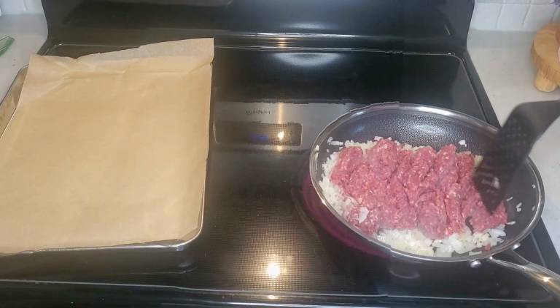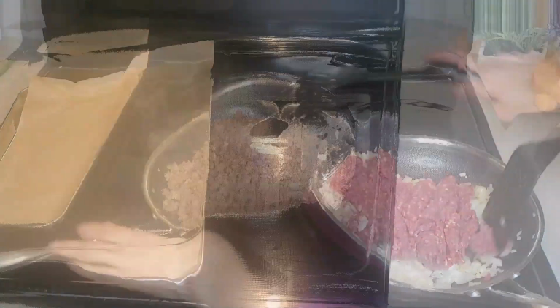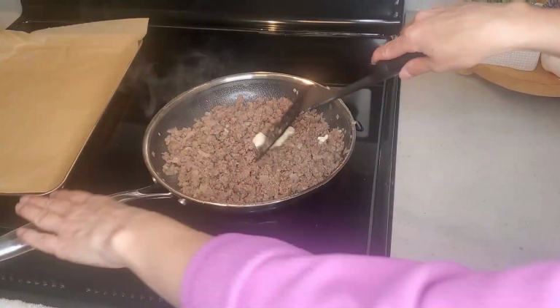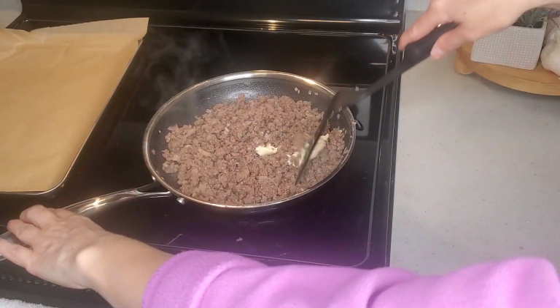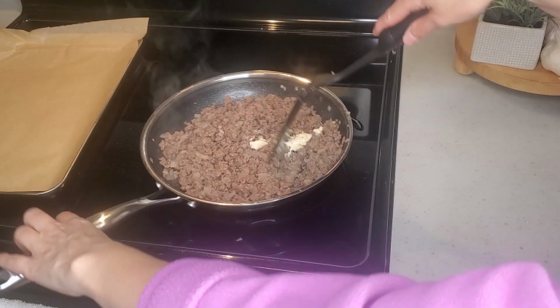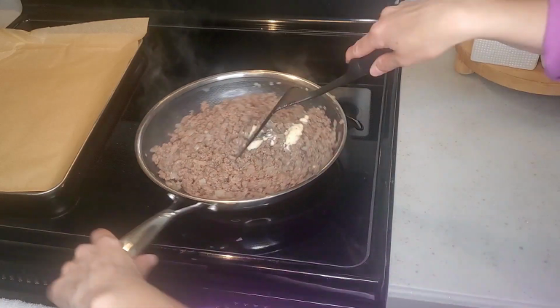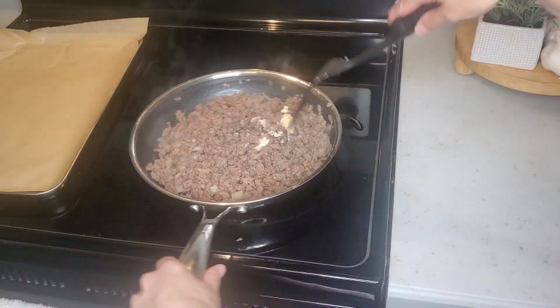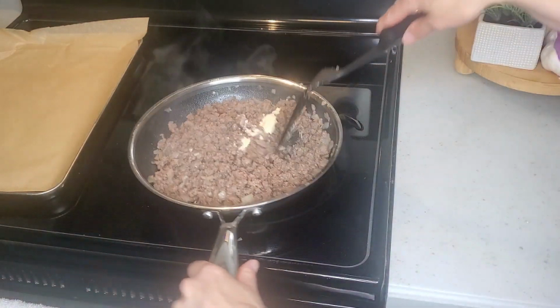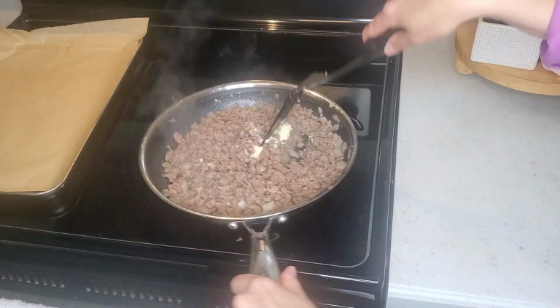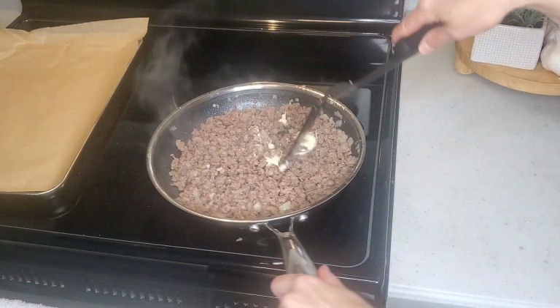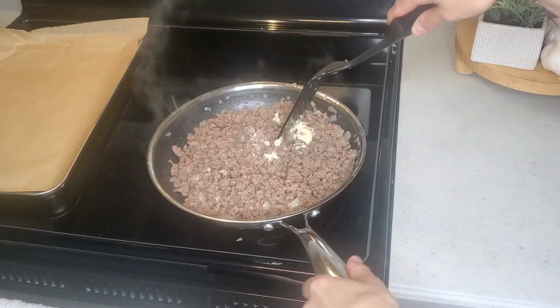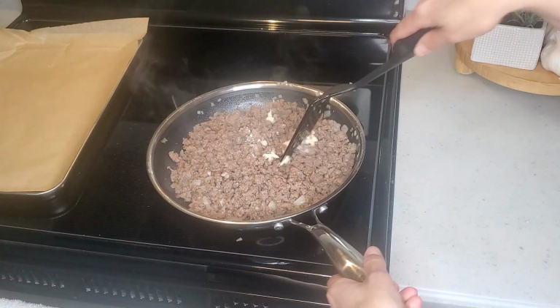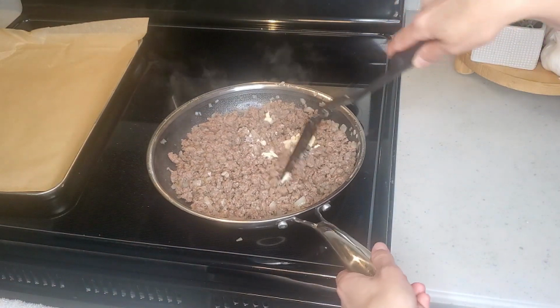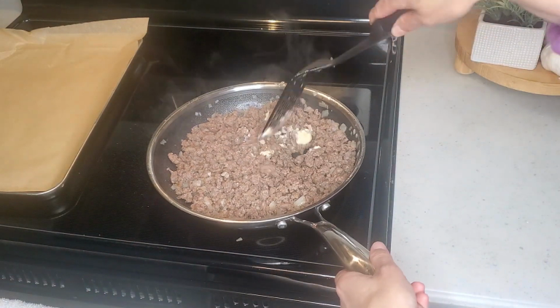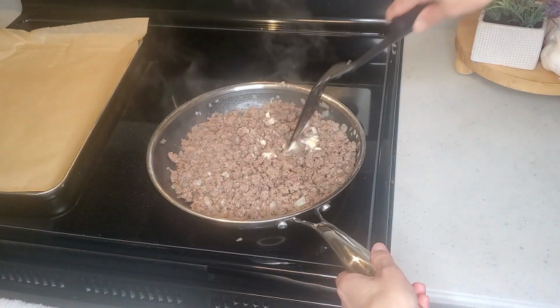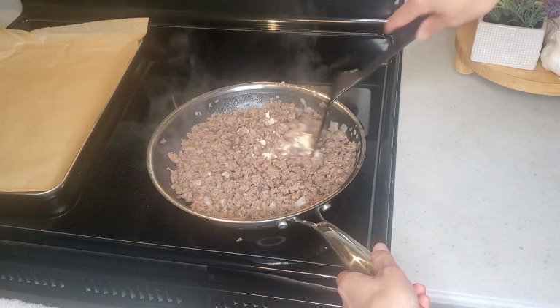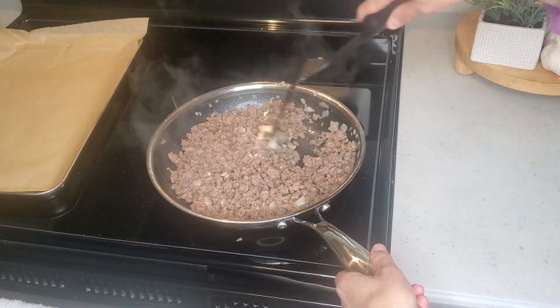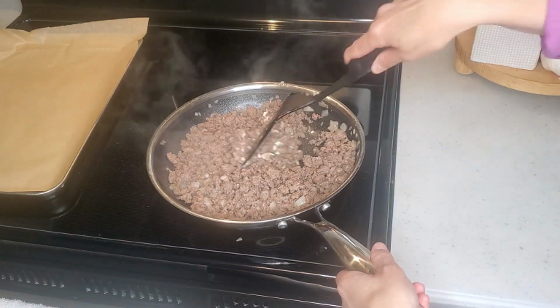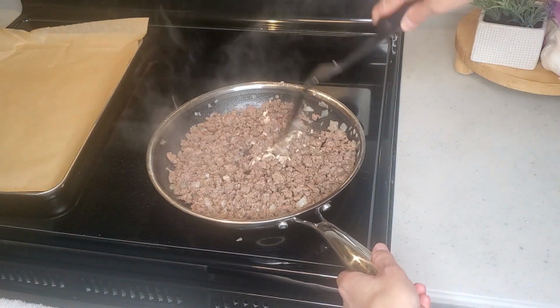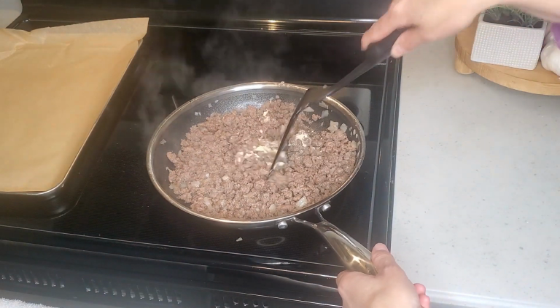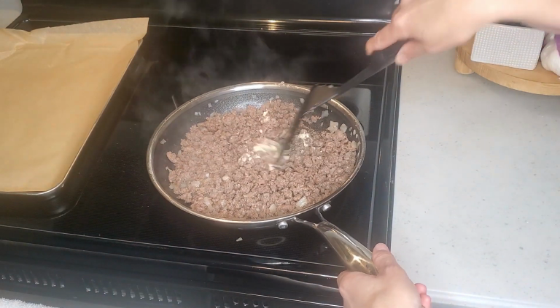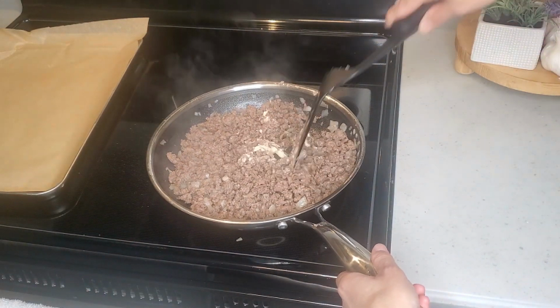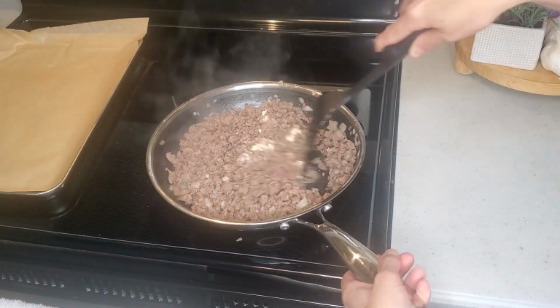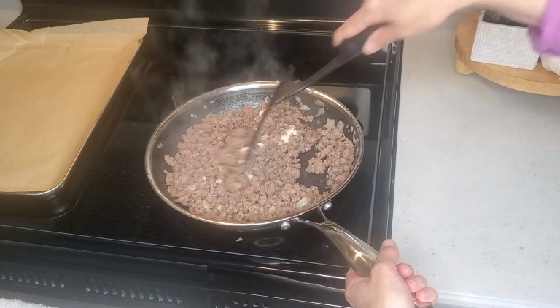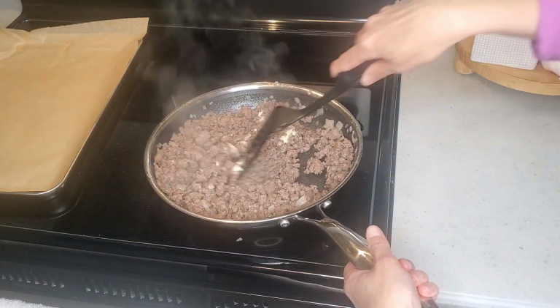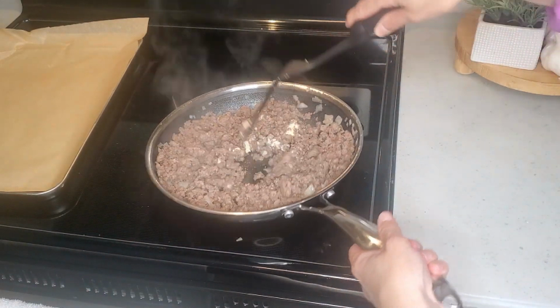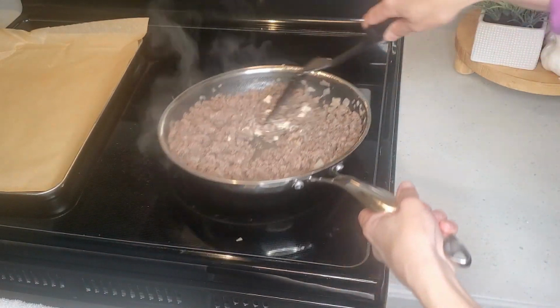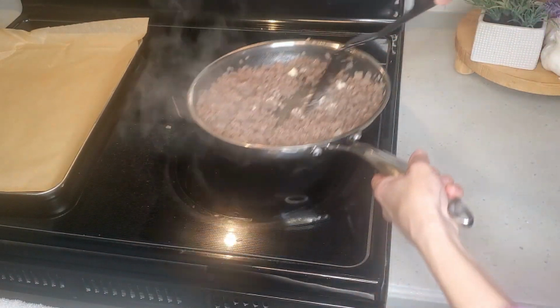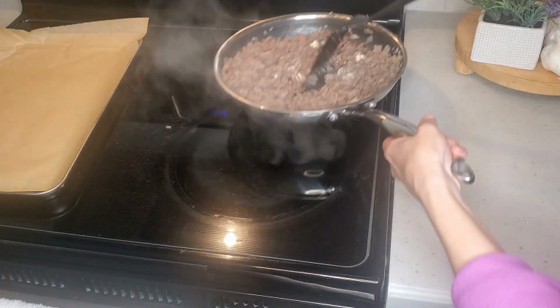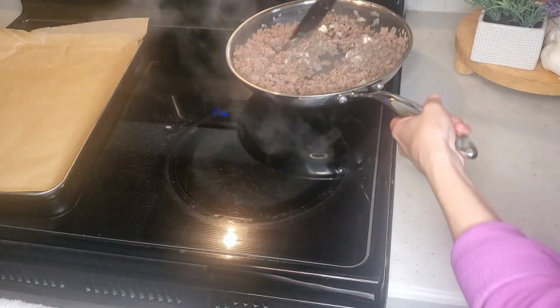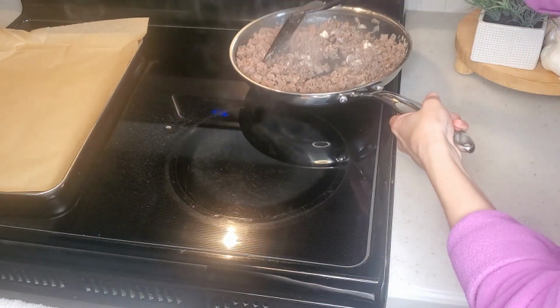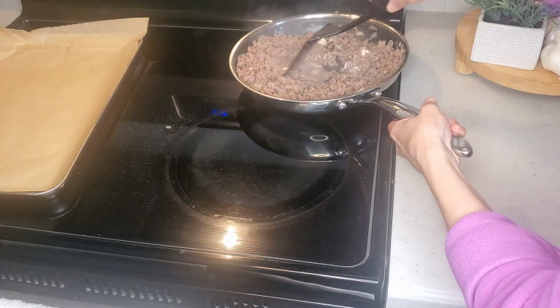When the beef is done cooking, add 1 tablespoon of mayonnaise to the pan and mix it well.